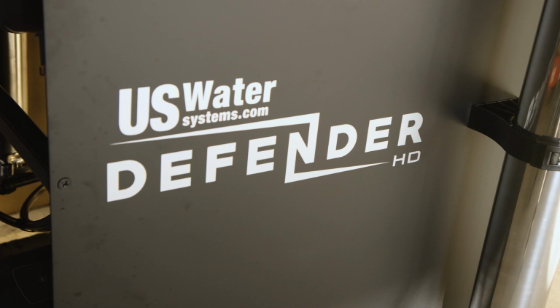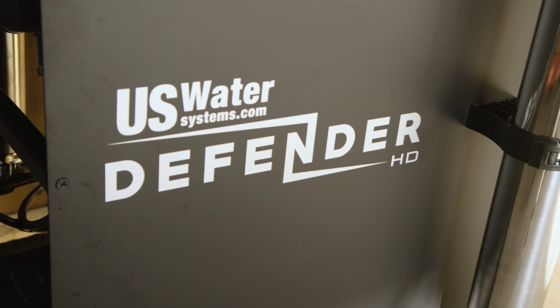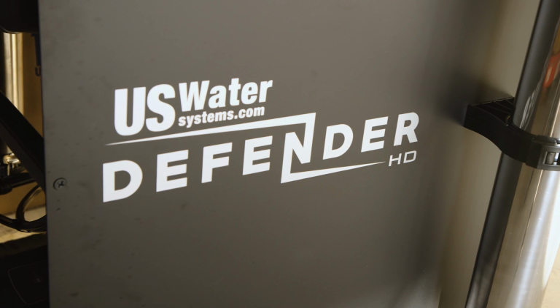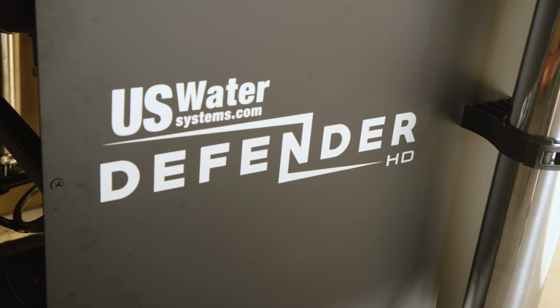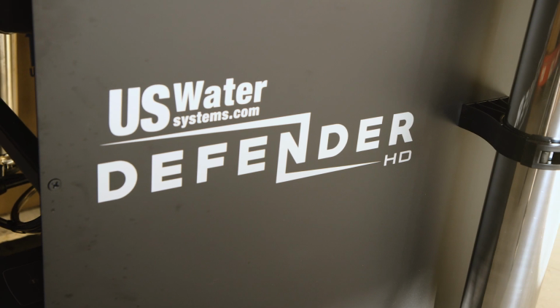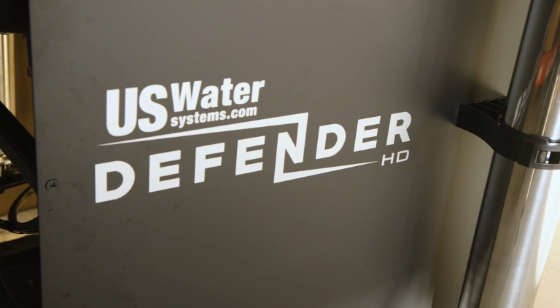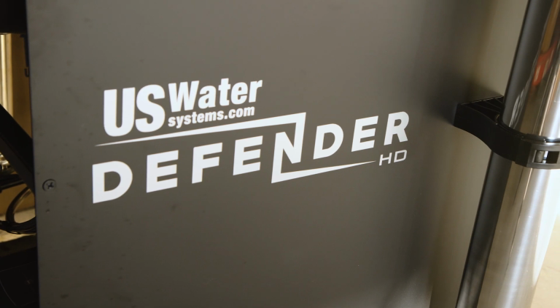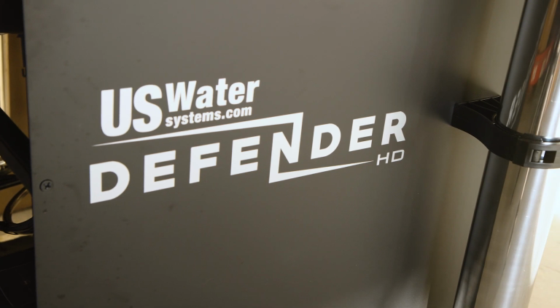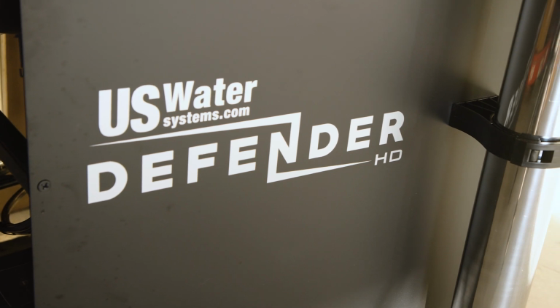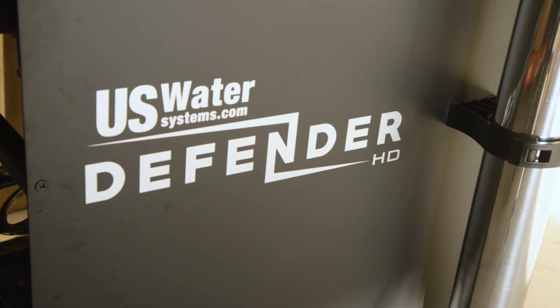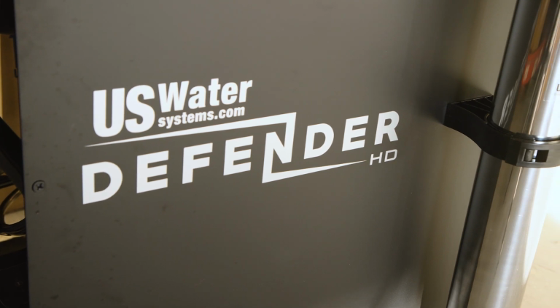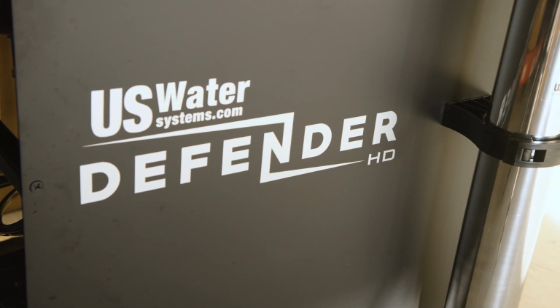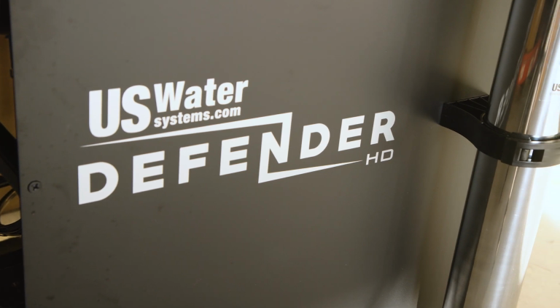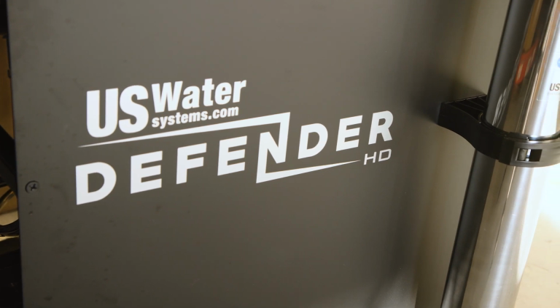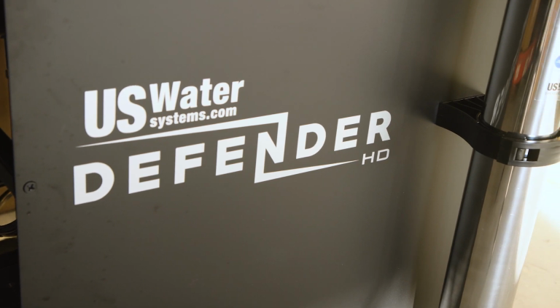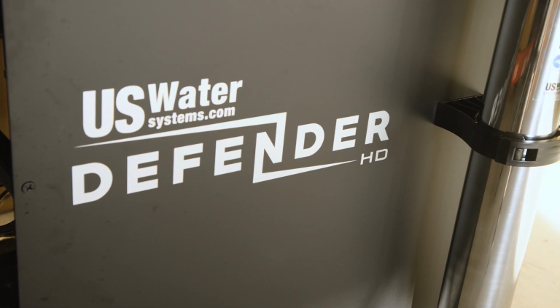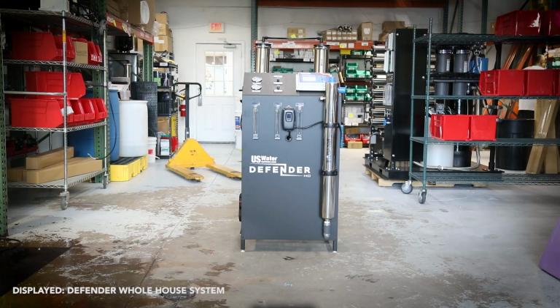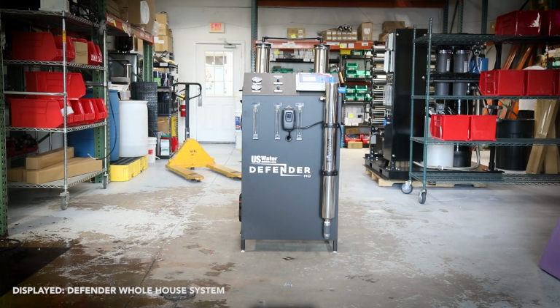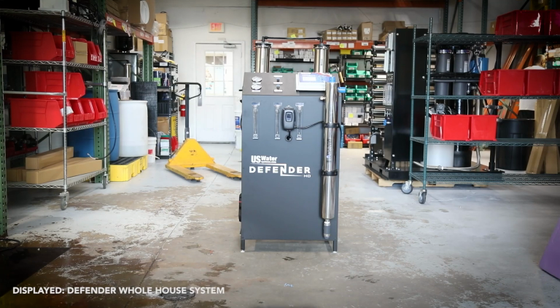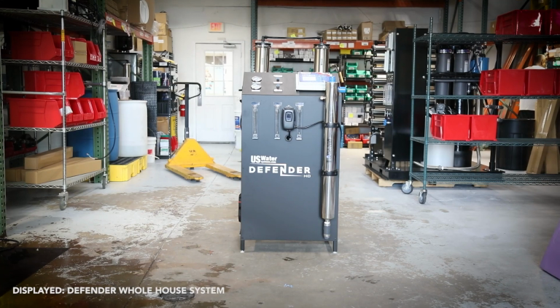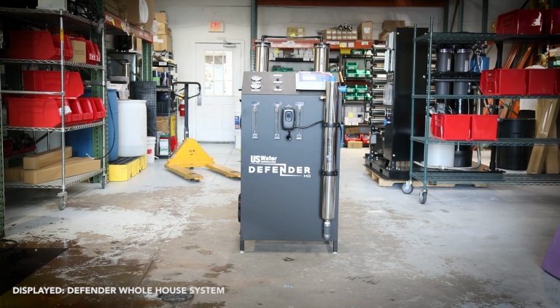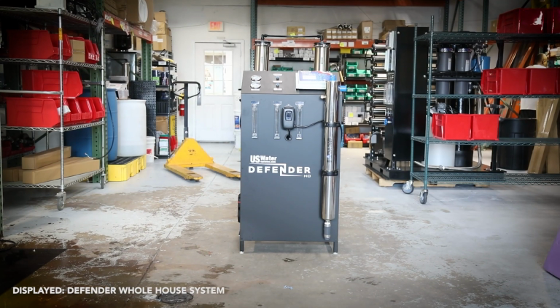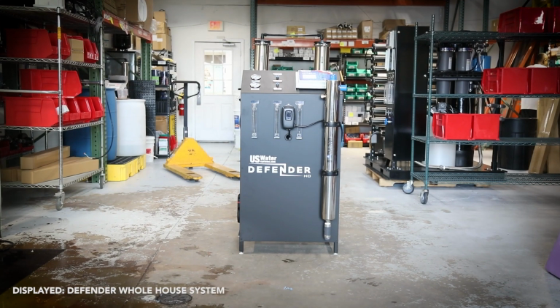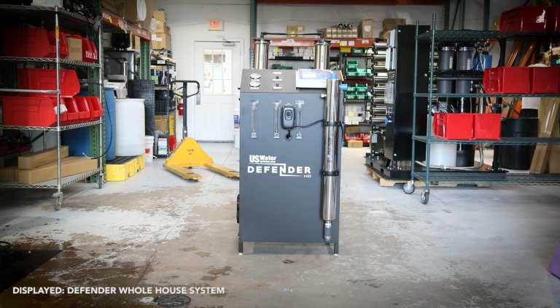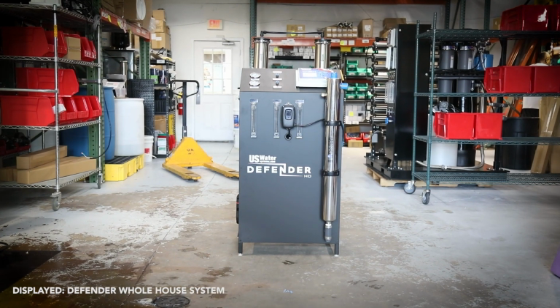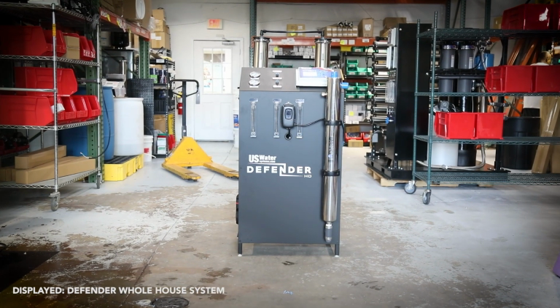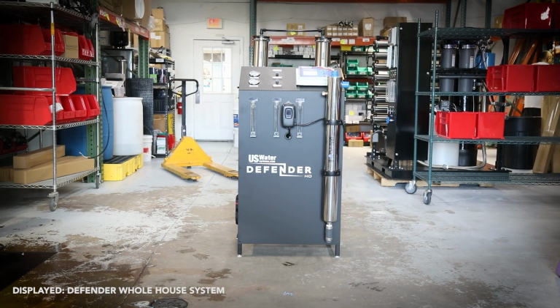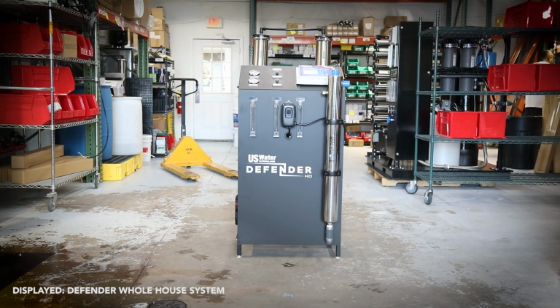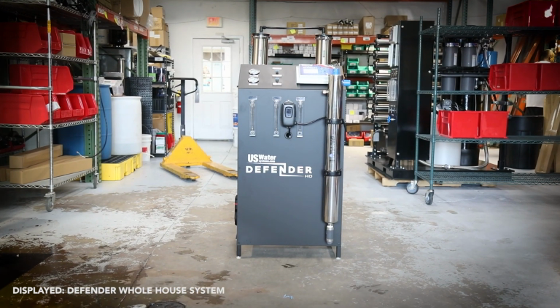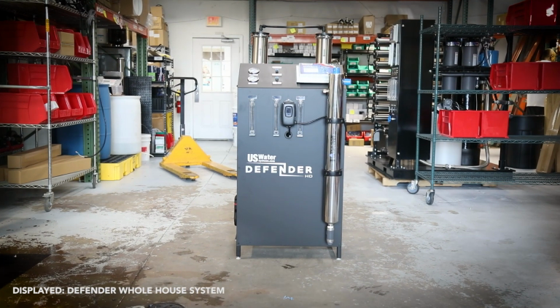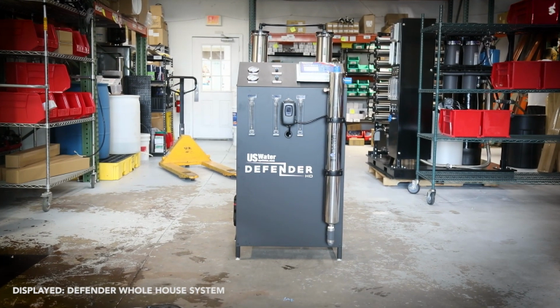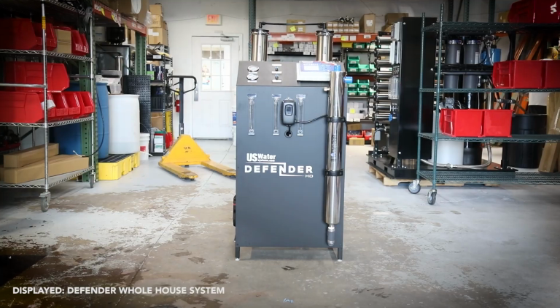The Defender commercial reverse osmosis system is designed to be efficient, eco-friendly, reliable, and durable.